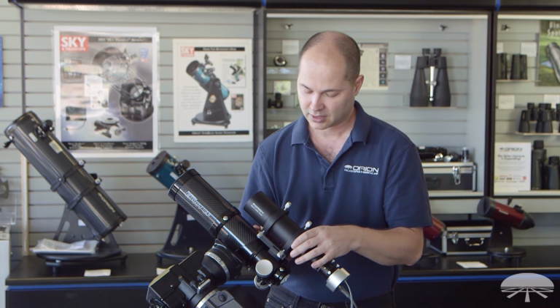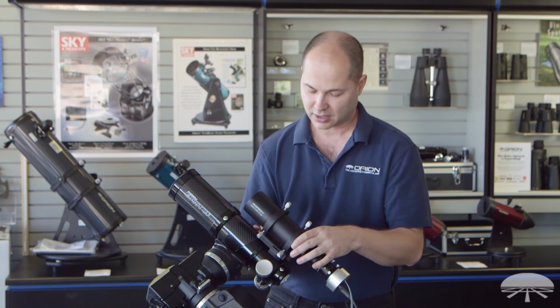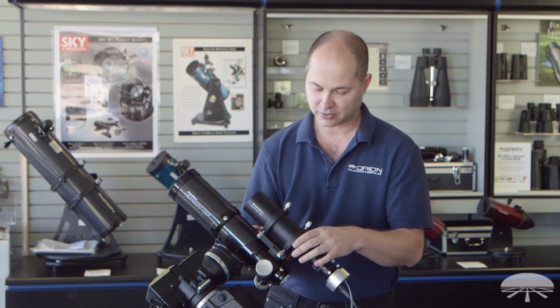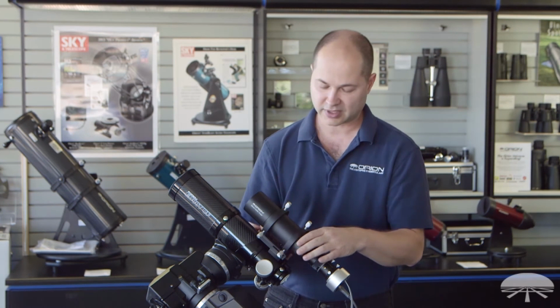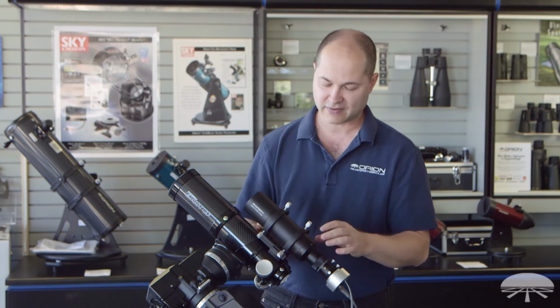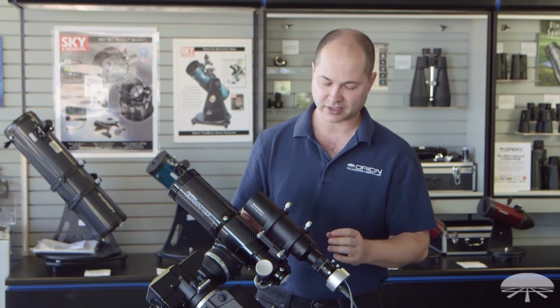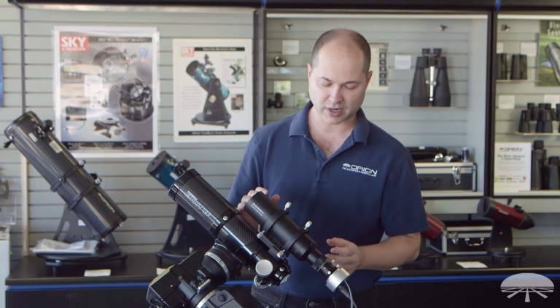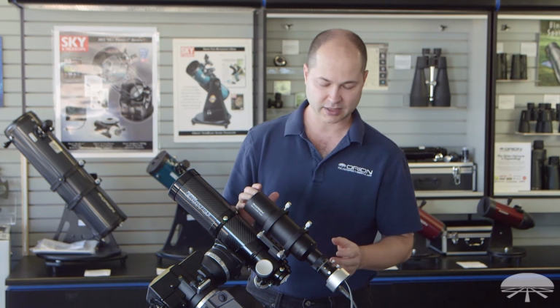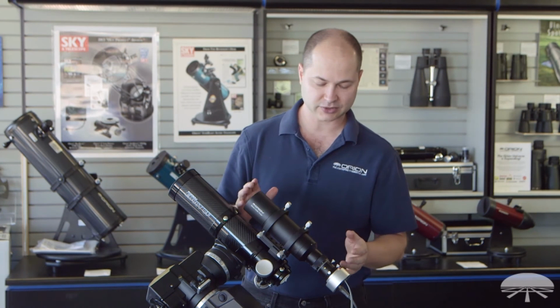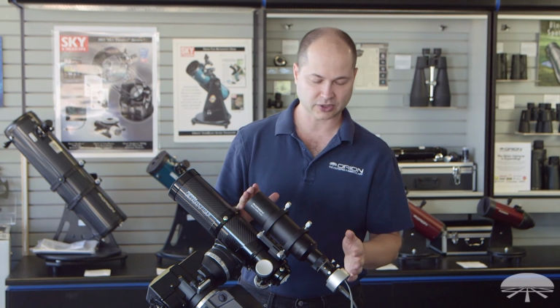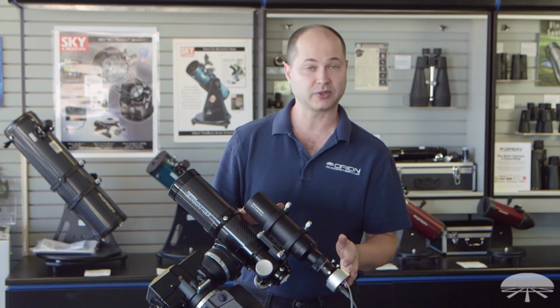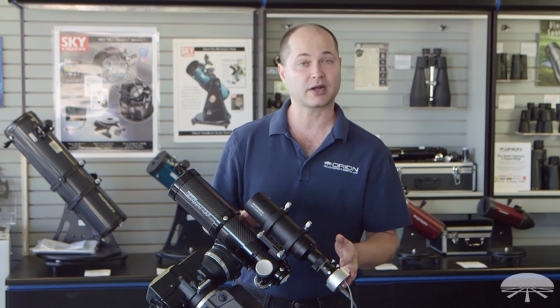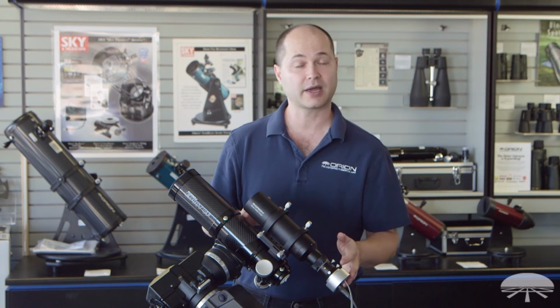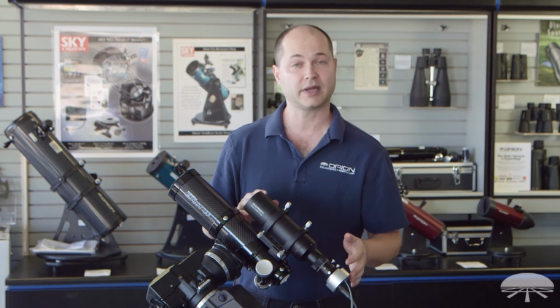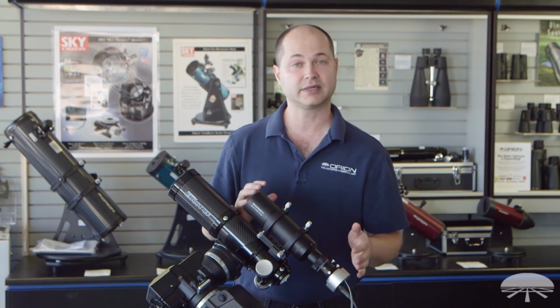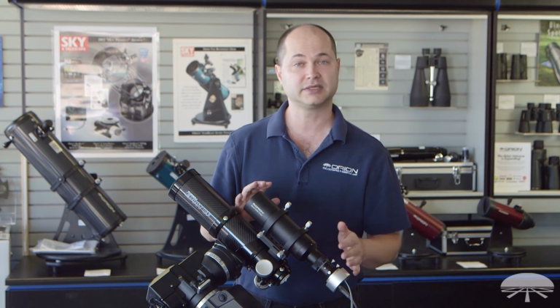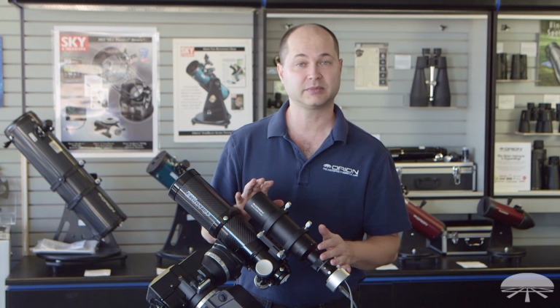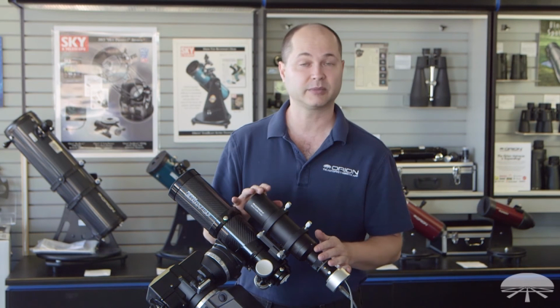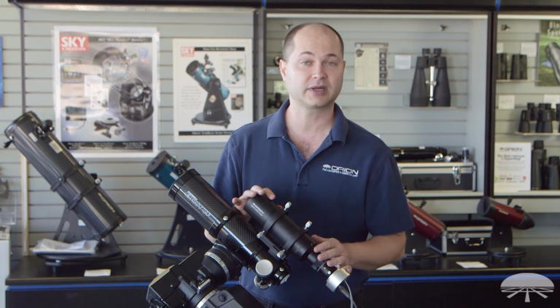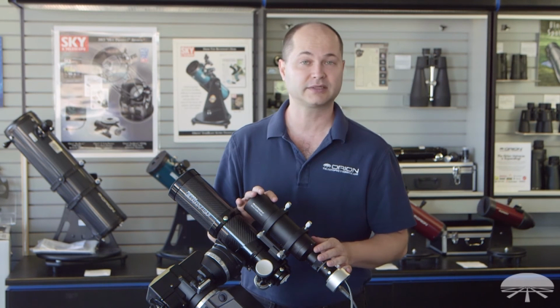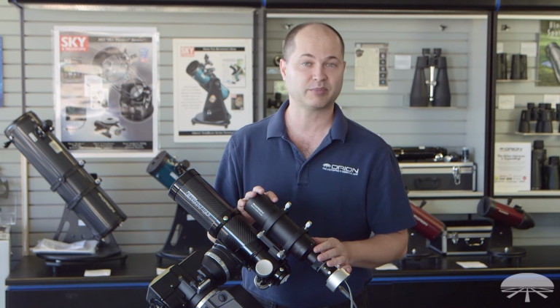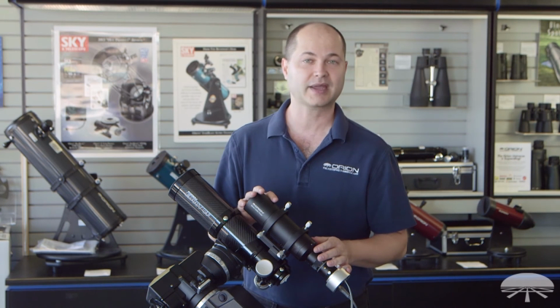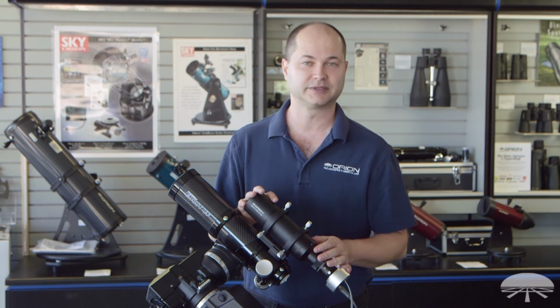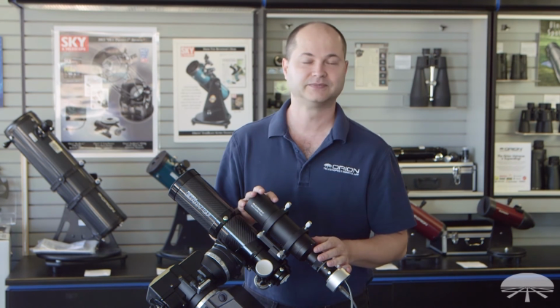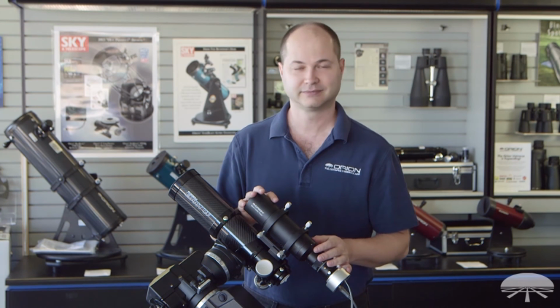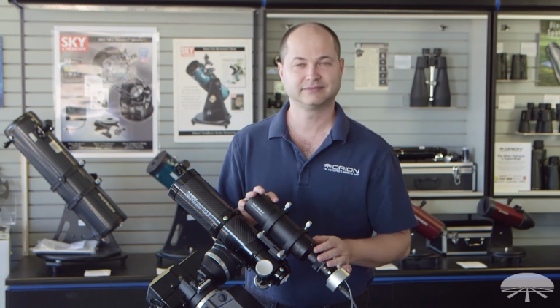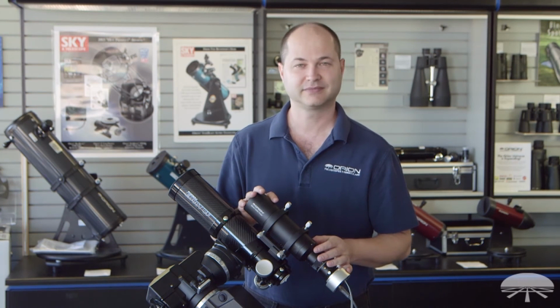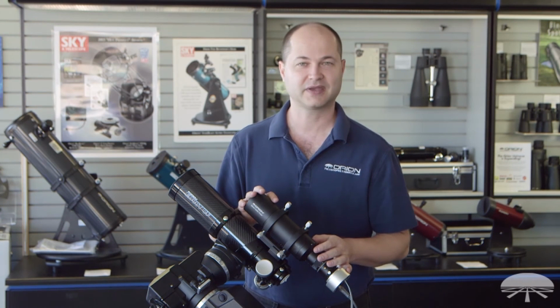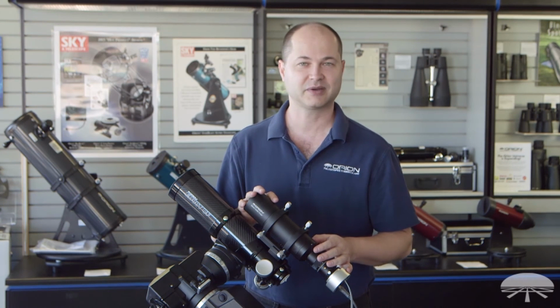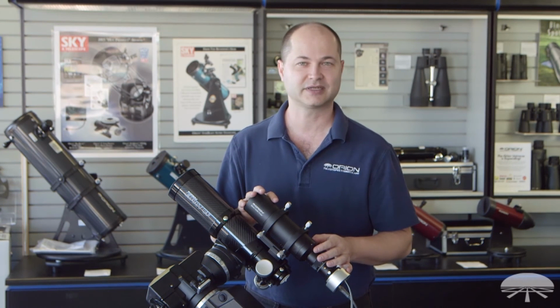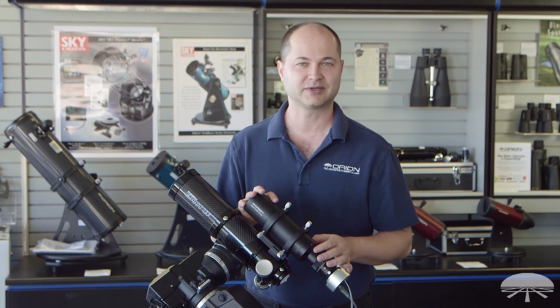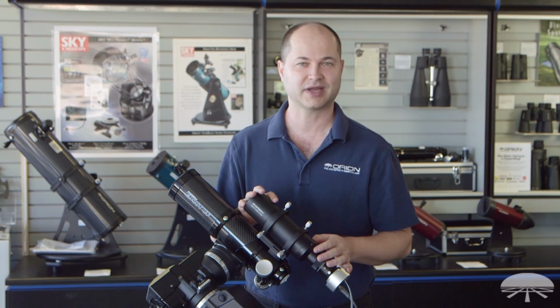Well there you have it, the Orion Starshoot autoguider and 60 millimeter guide scope package. Thank you very much. Clear skies.